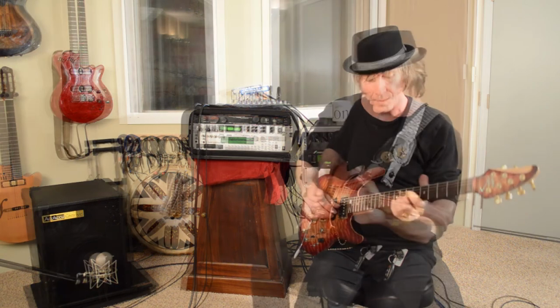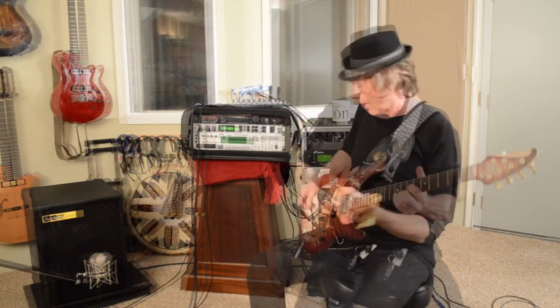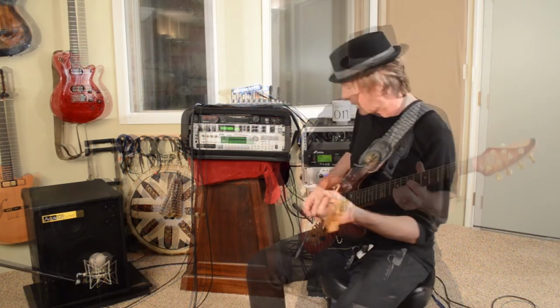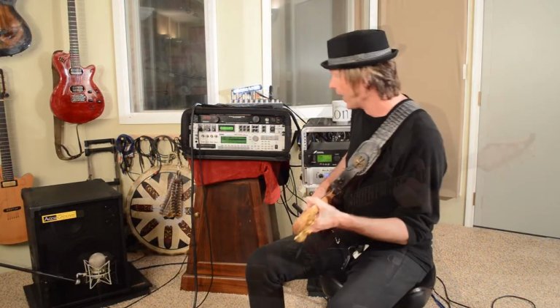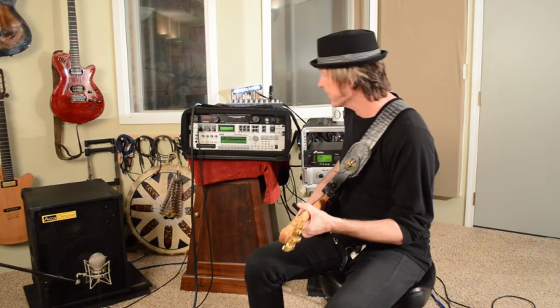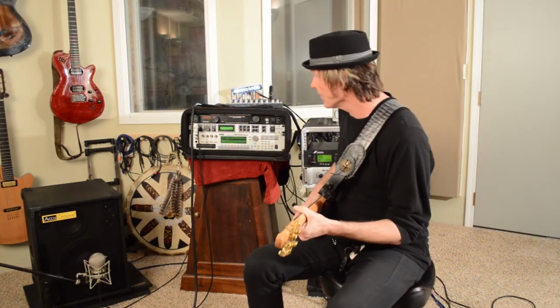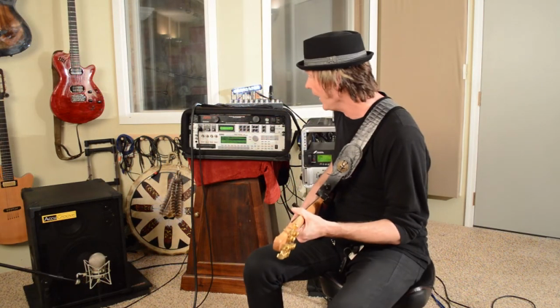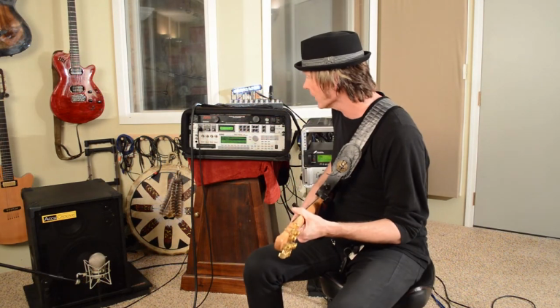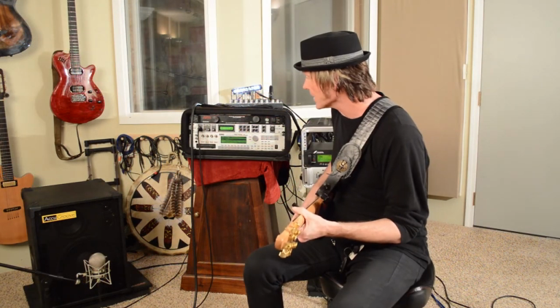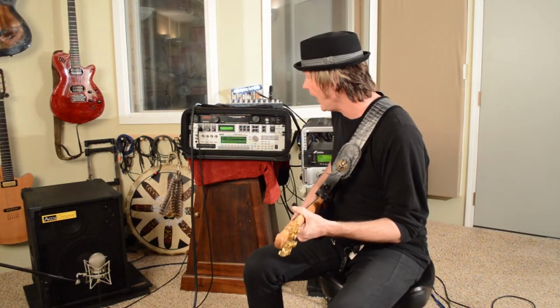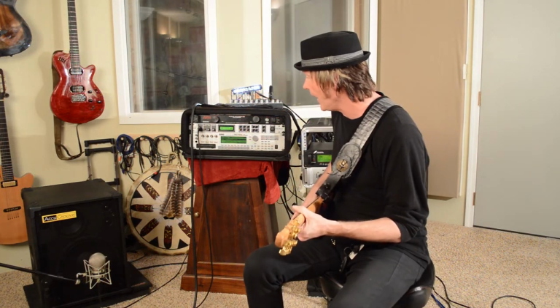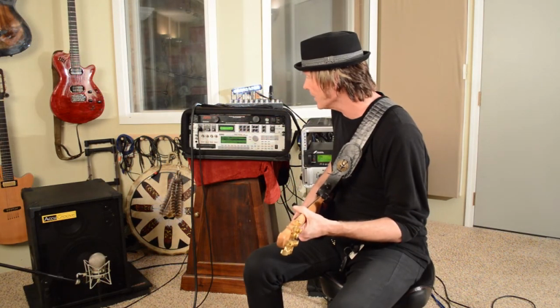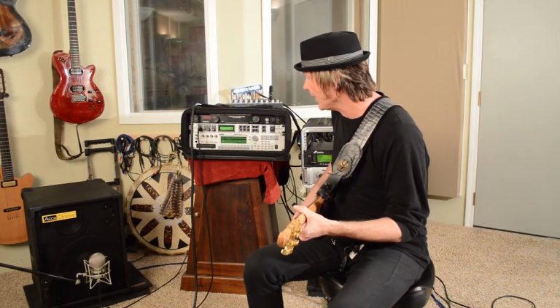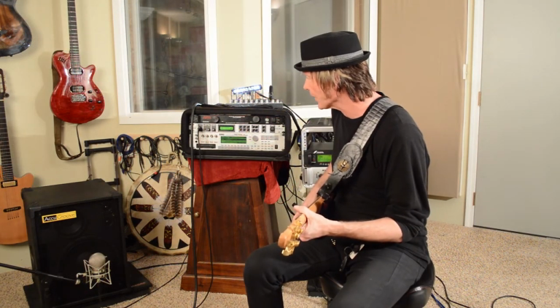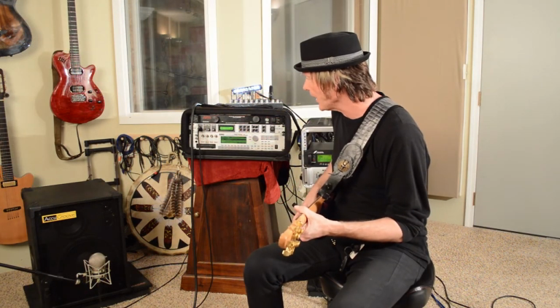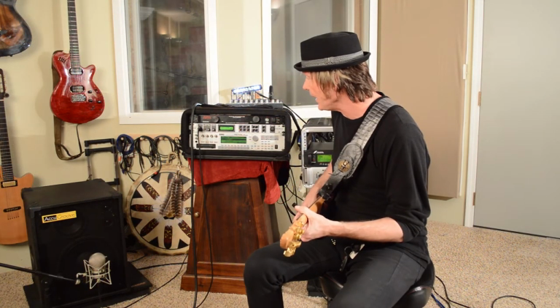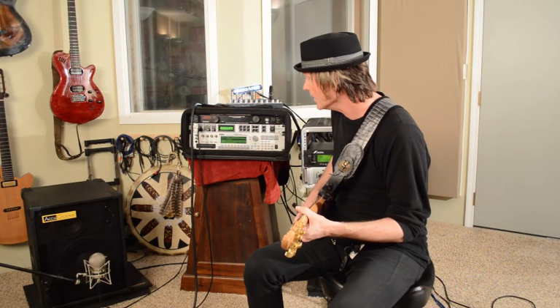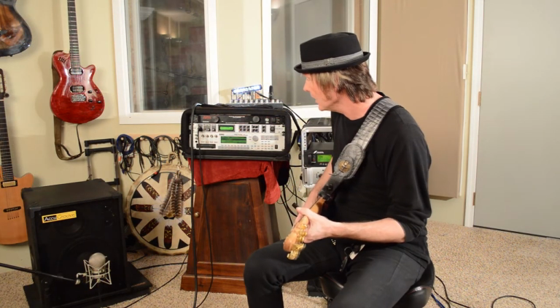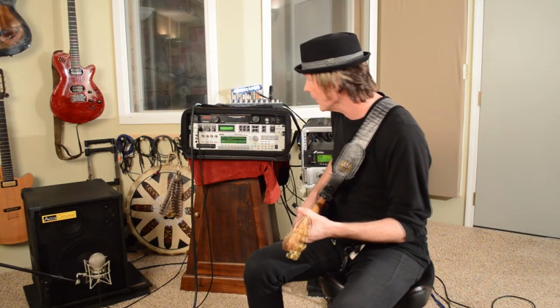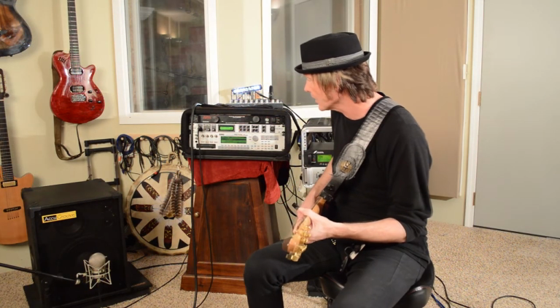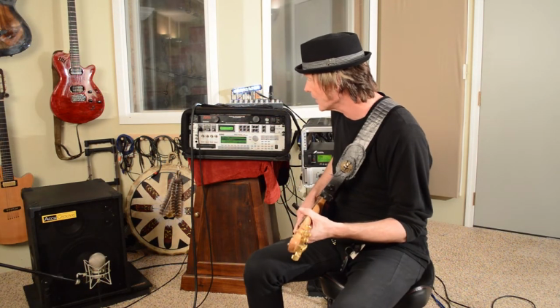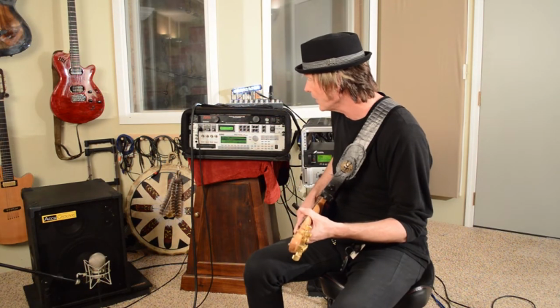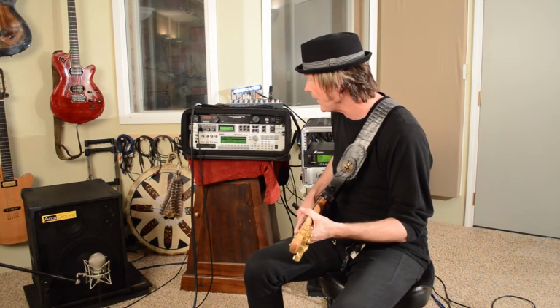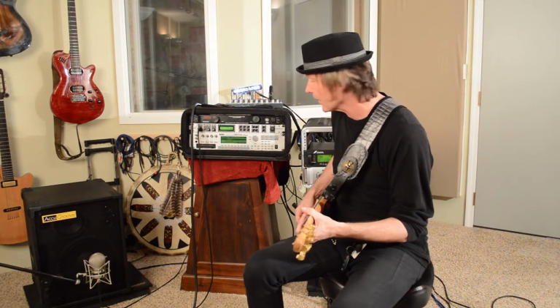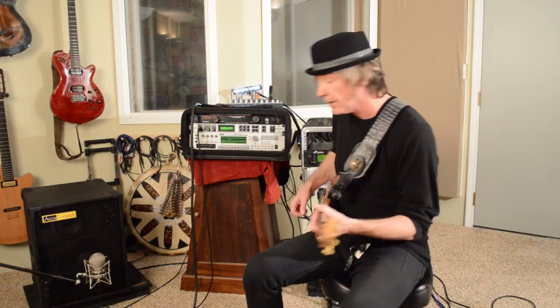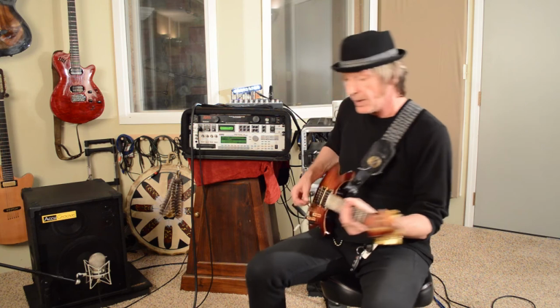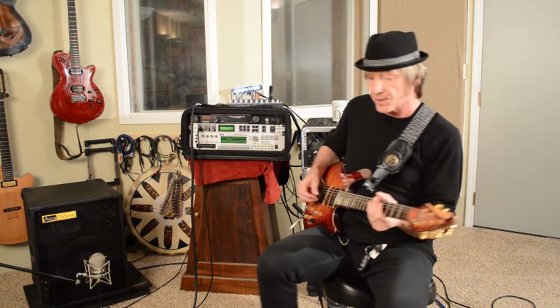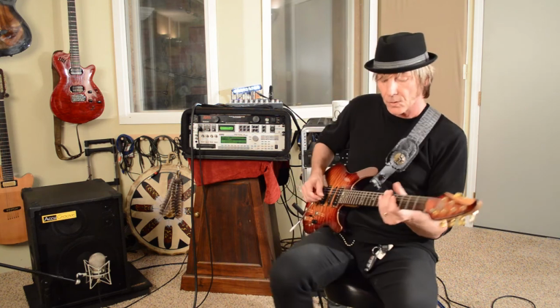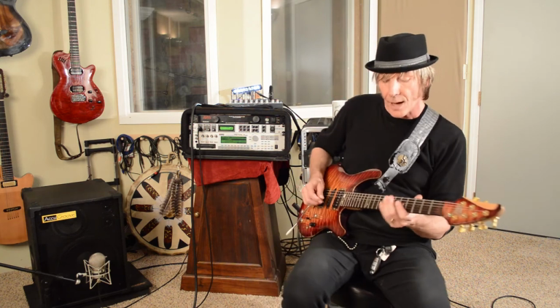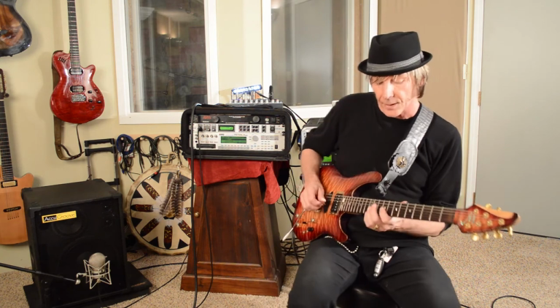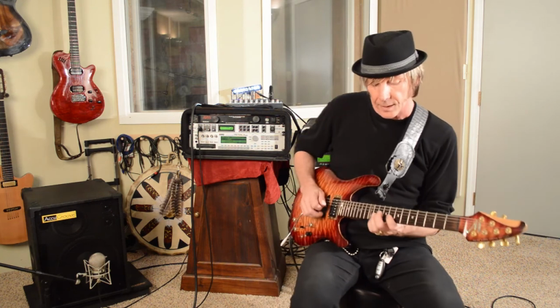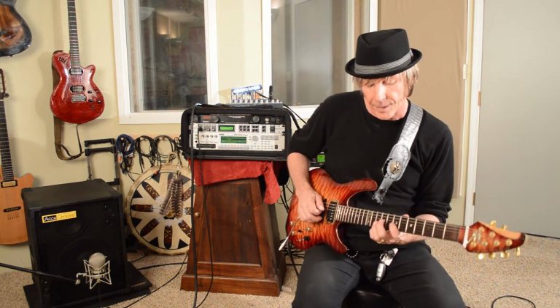Now let's take it from there. Let's add a B3. What I'm going to do here is drive it a little bit.